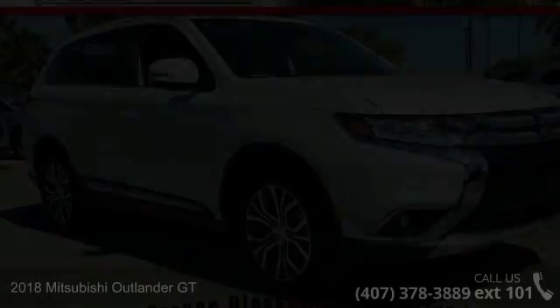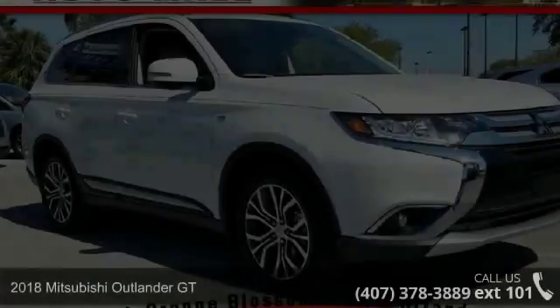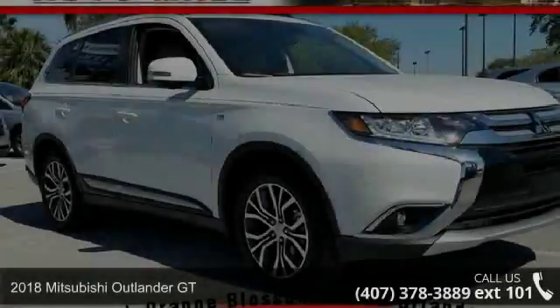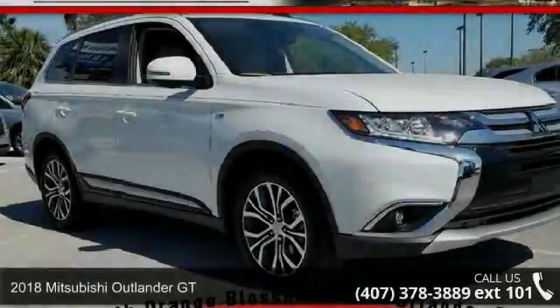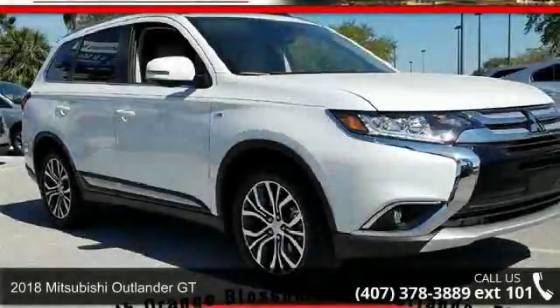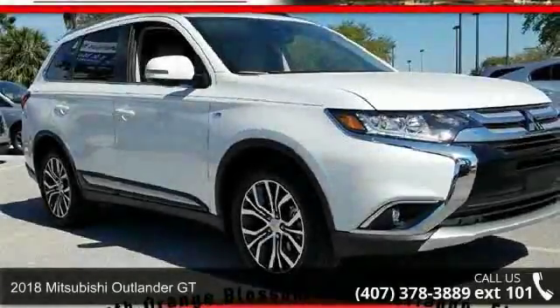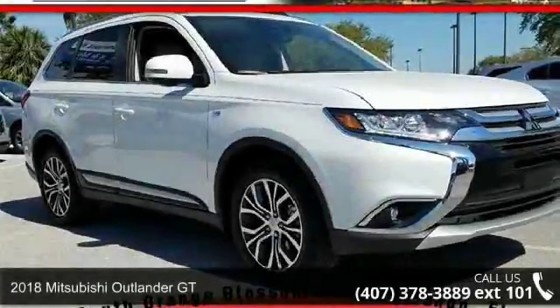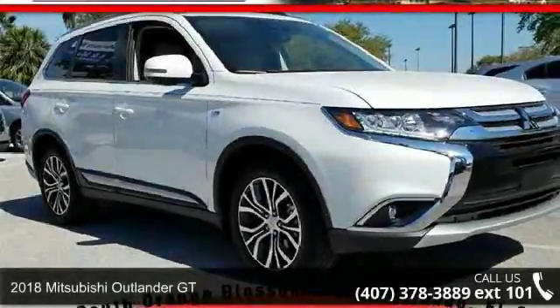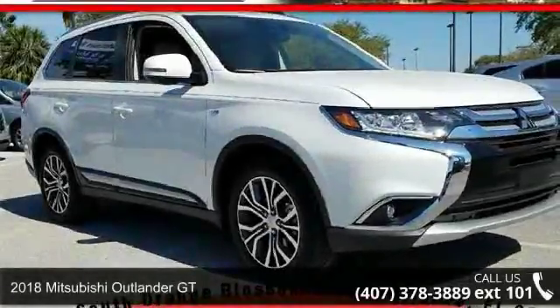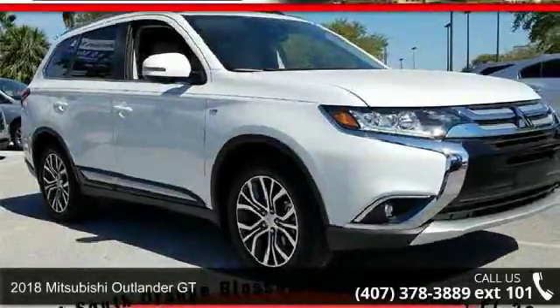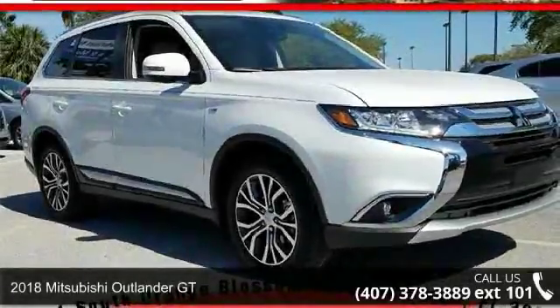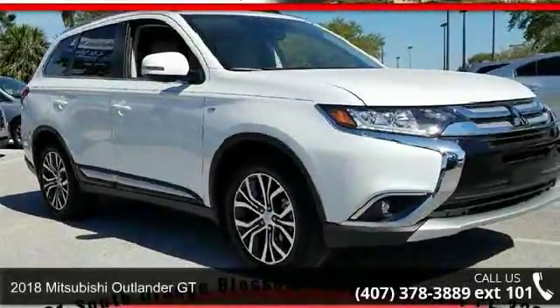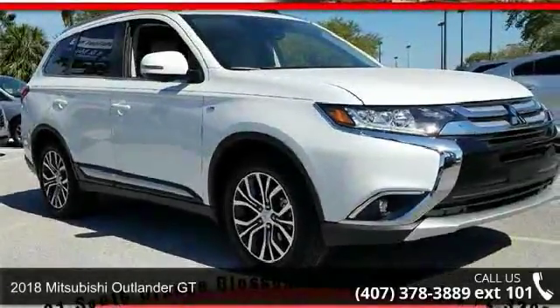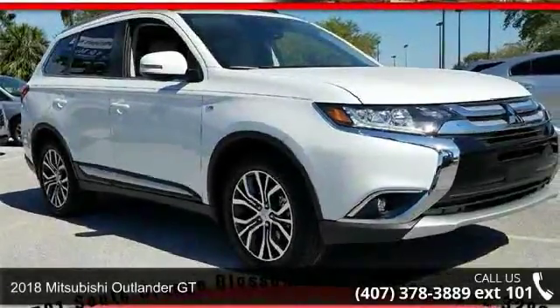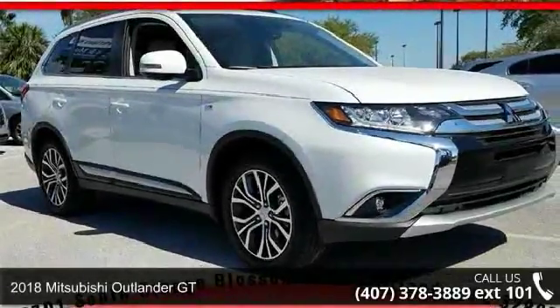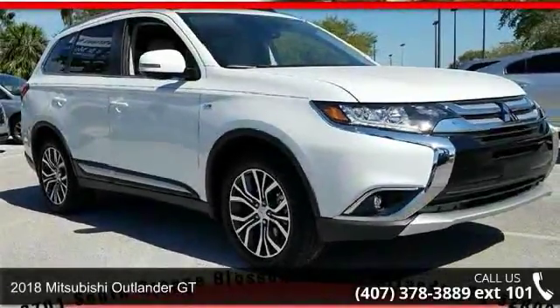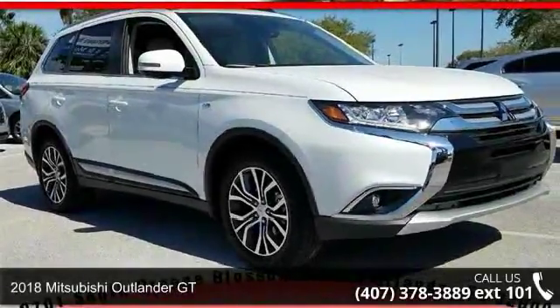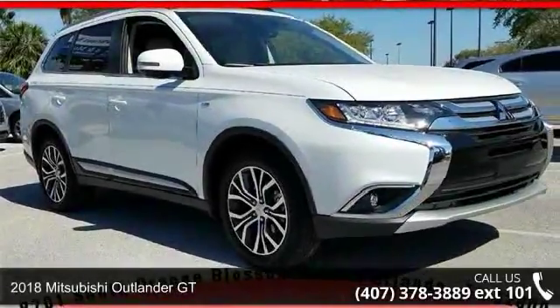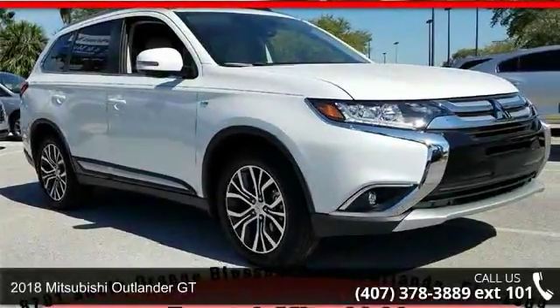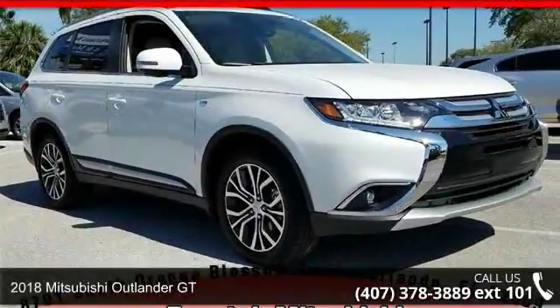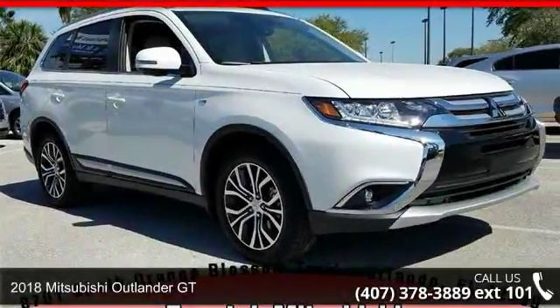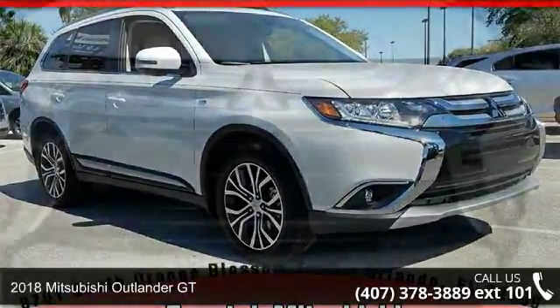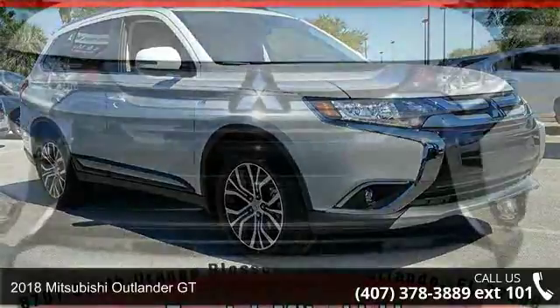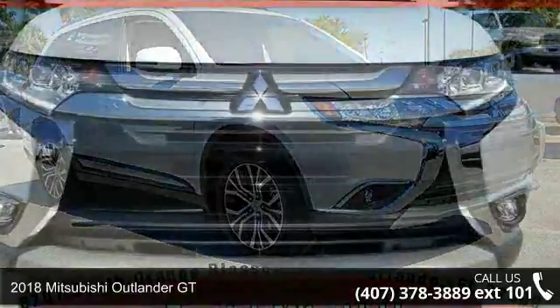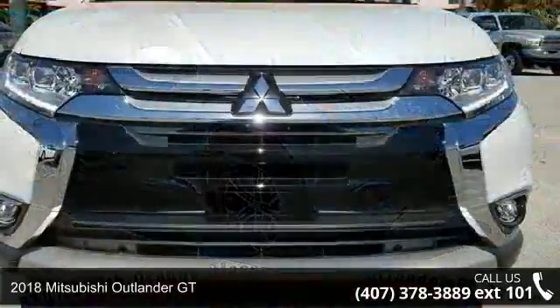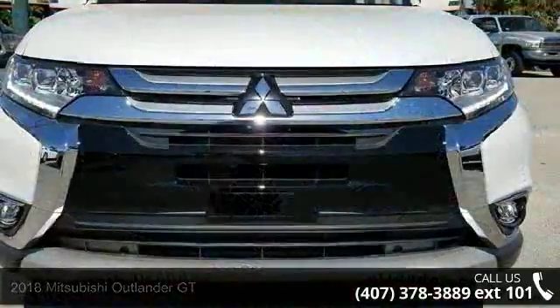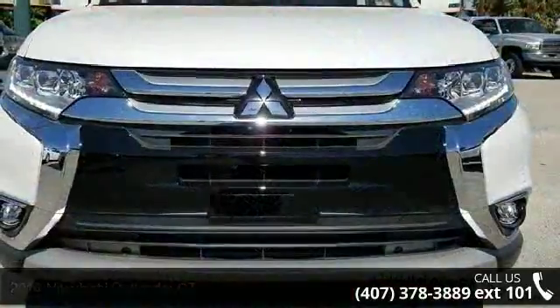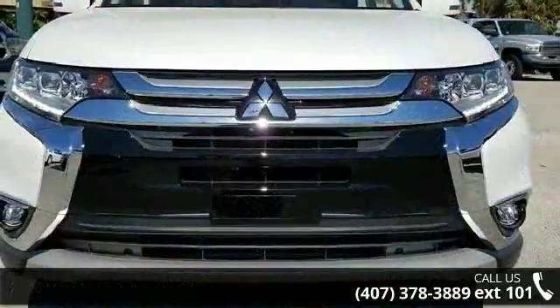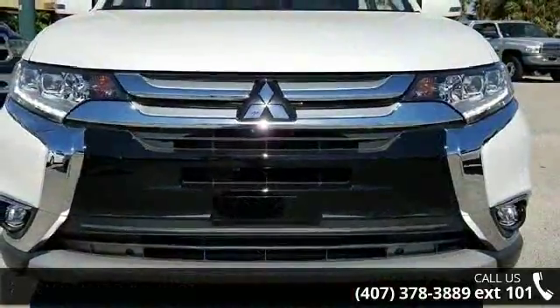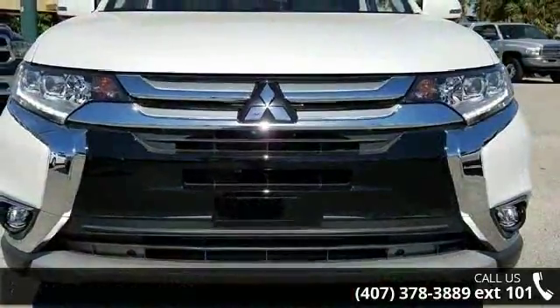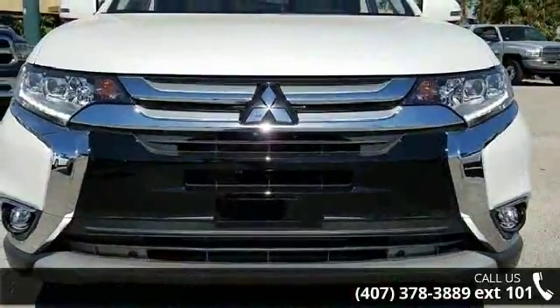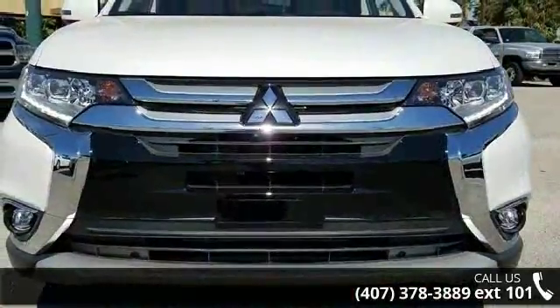Check out this 2018 Mitsubishi Outlander GT. If you are looking for an automobile with great features, look no further.